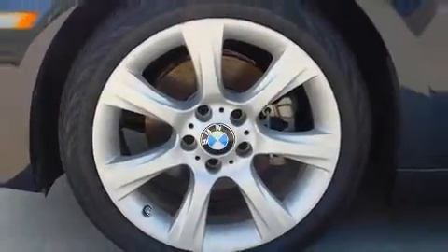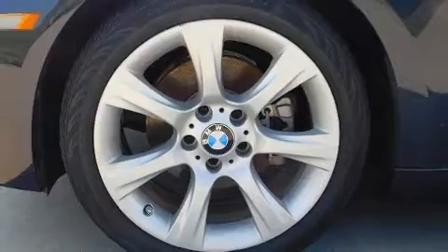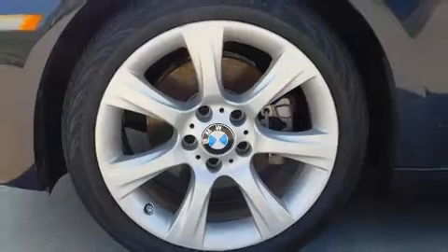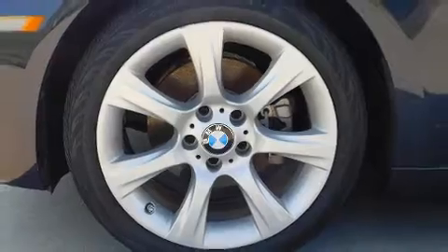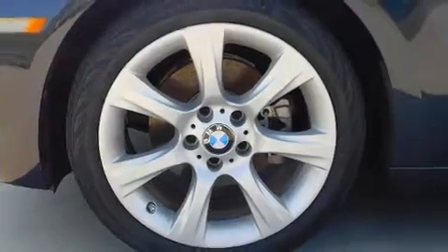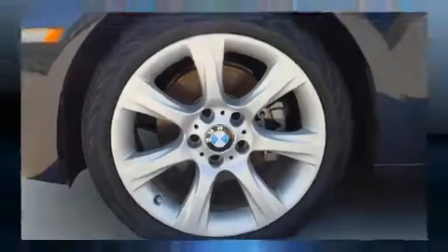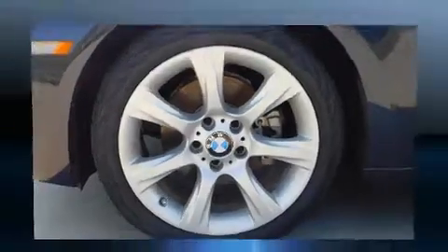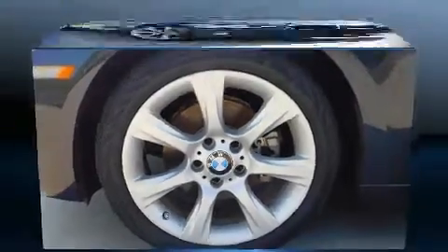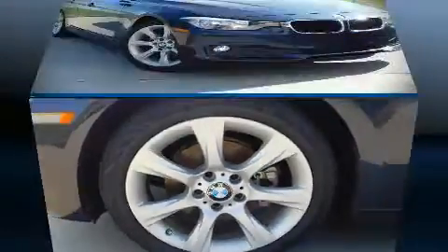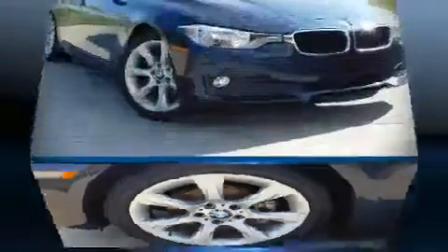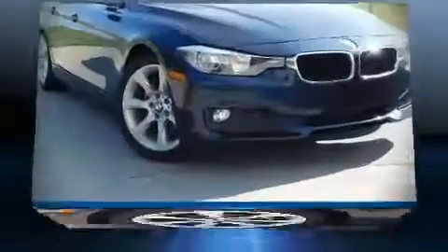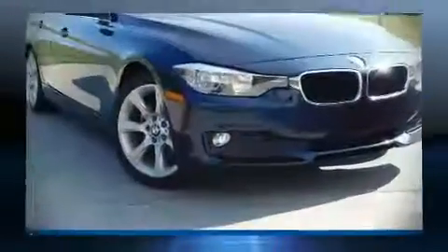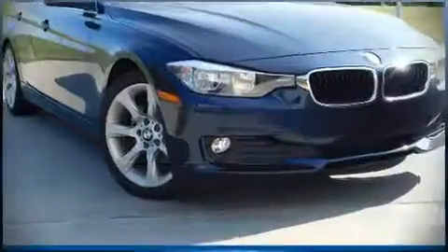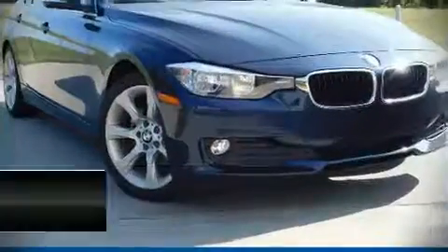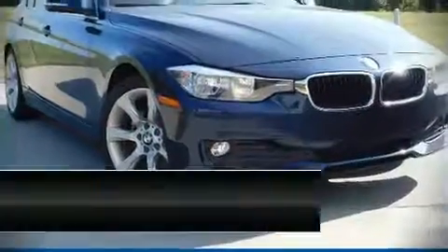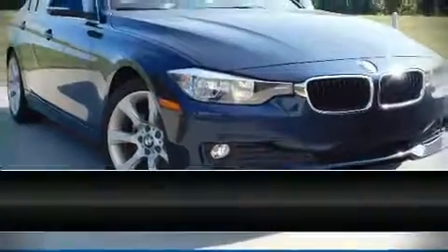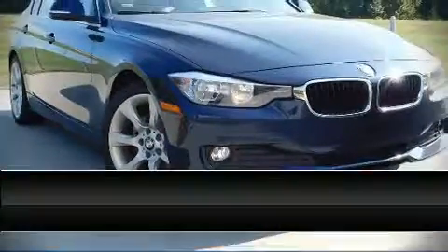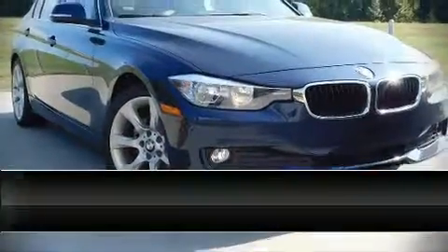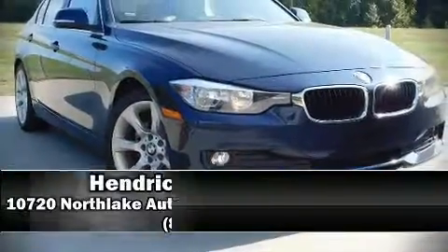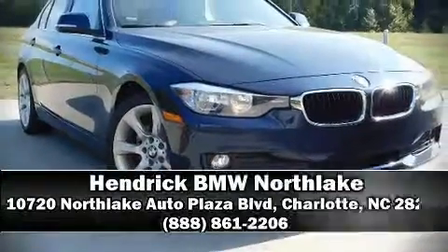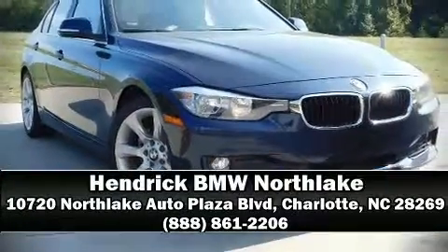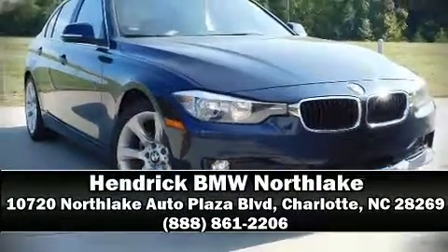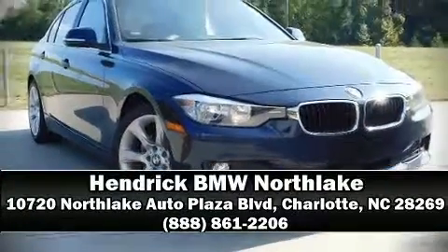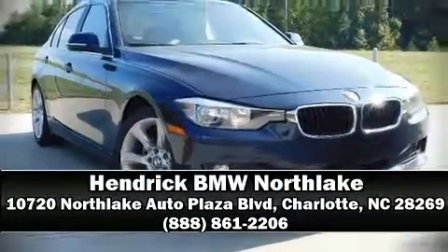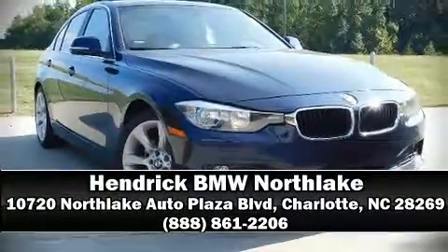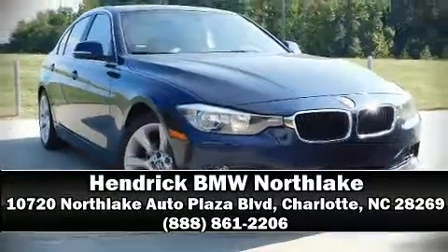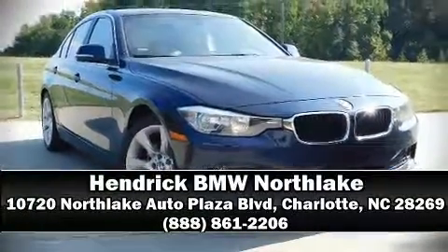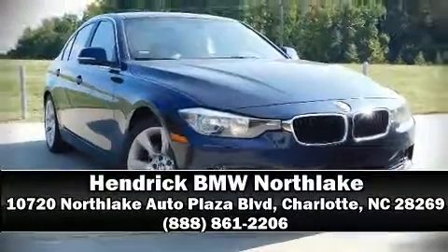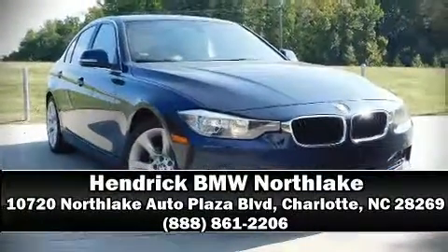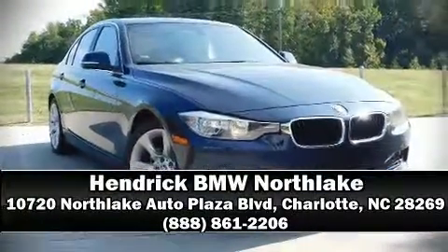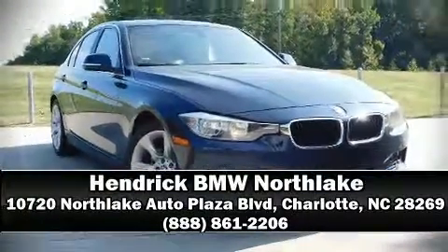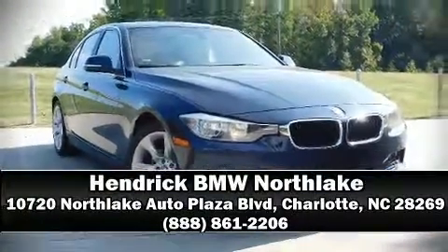Our sales reps are knowledgeable and professional. We are here to help you. Thank you.